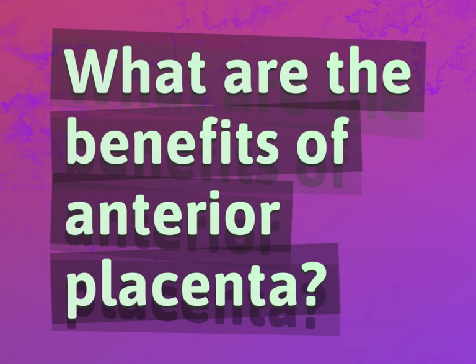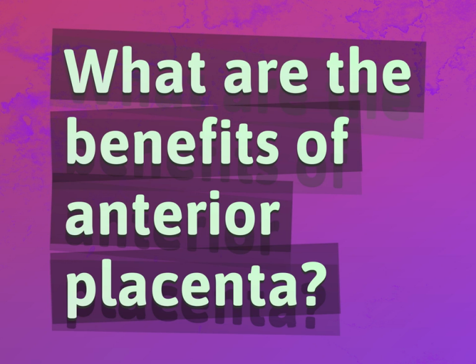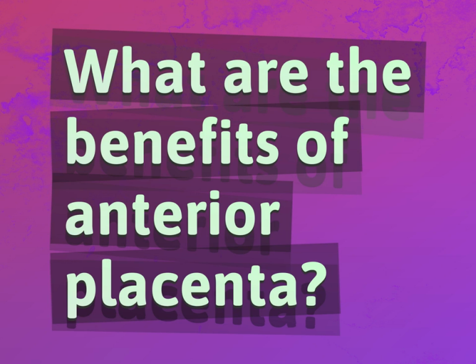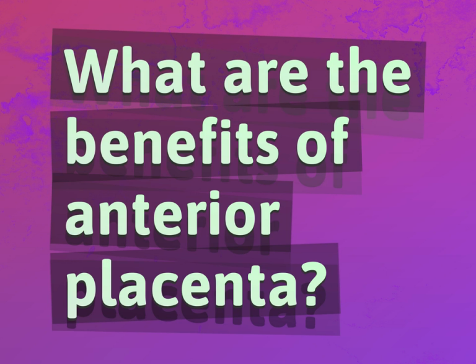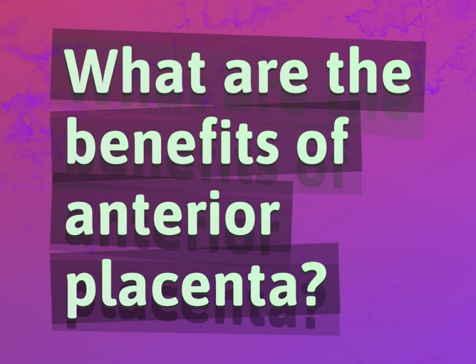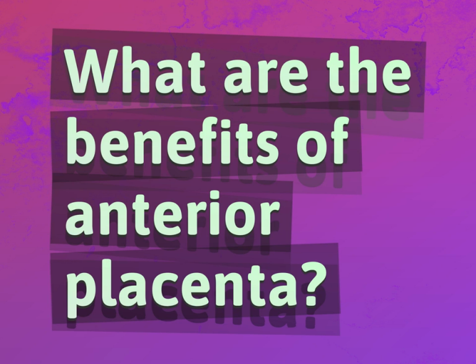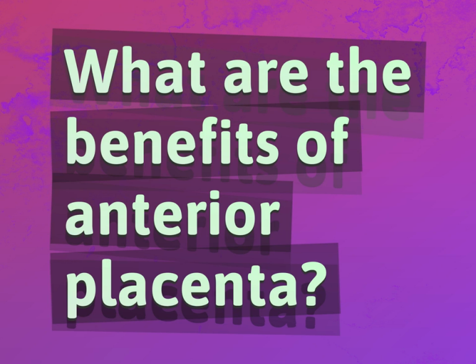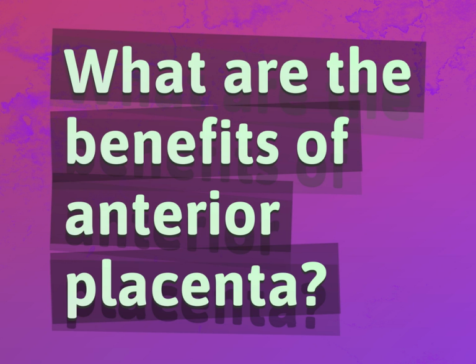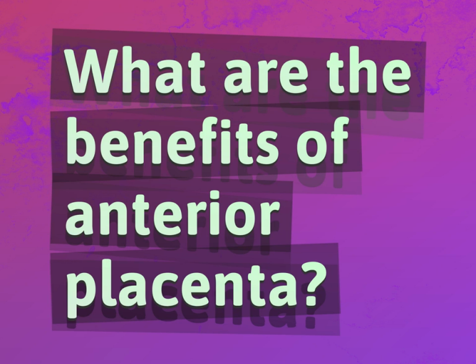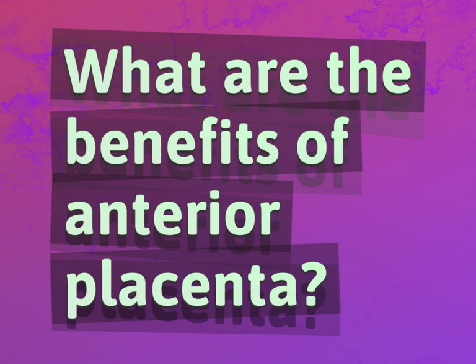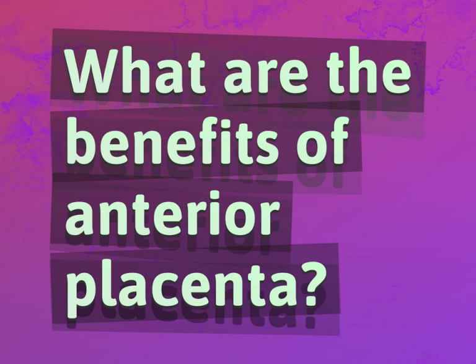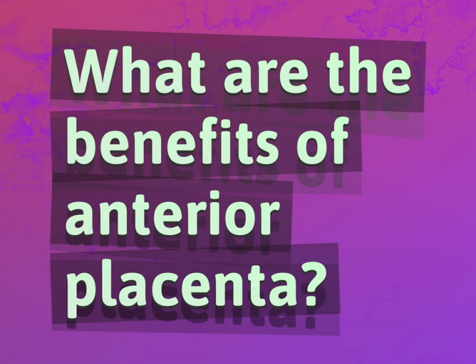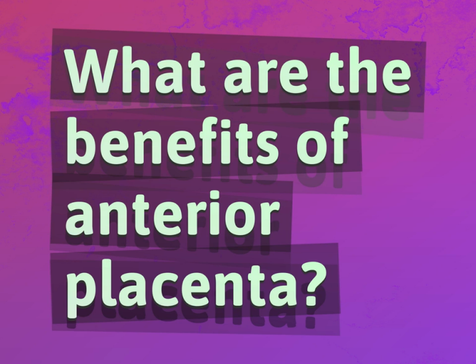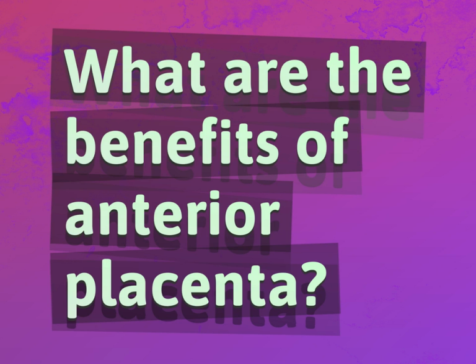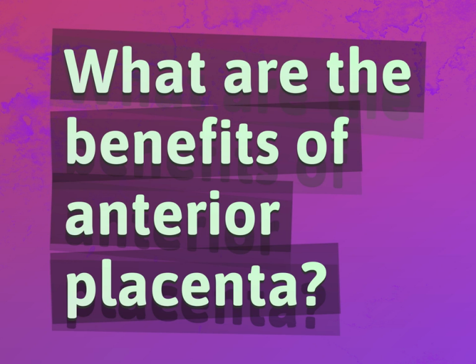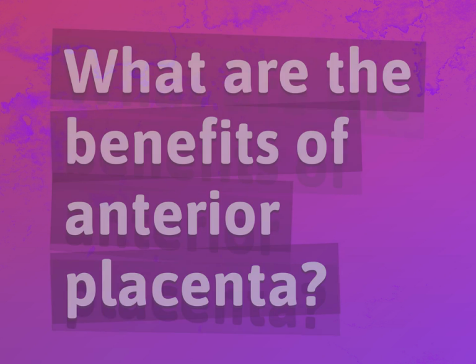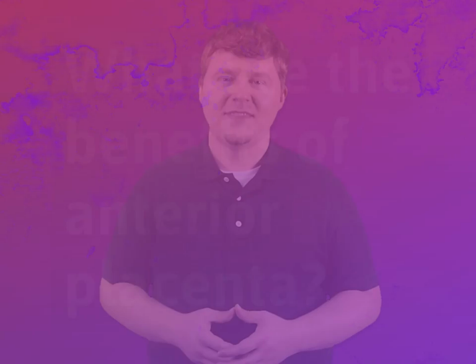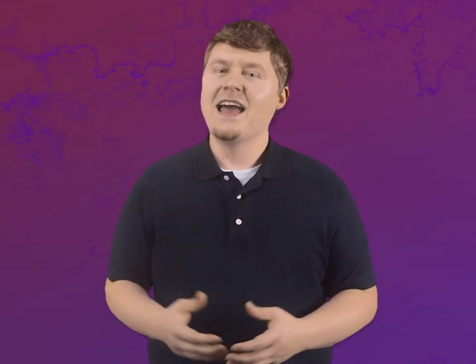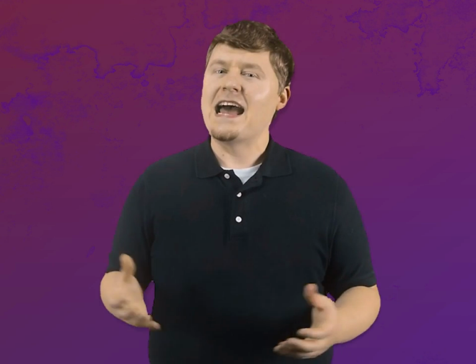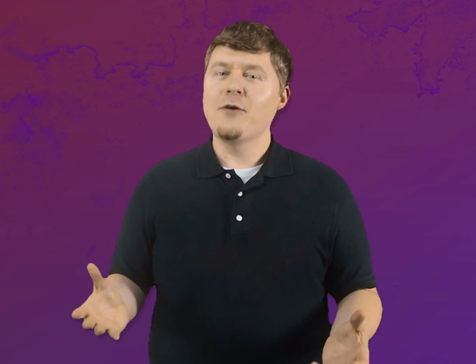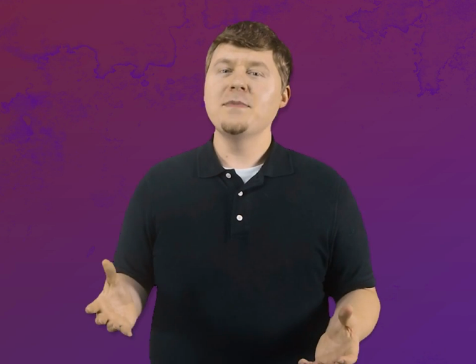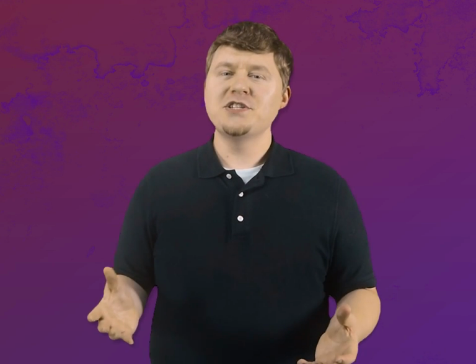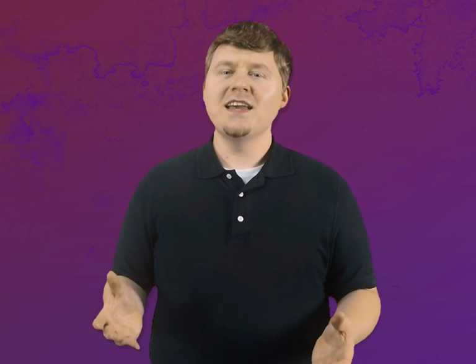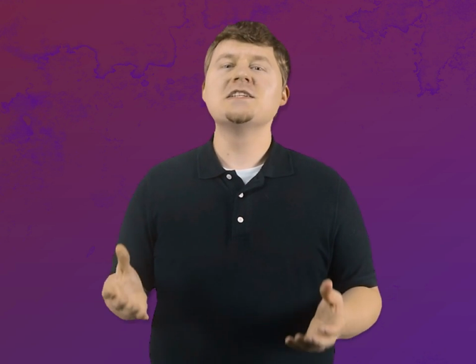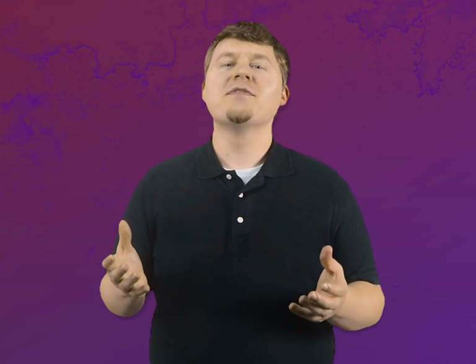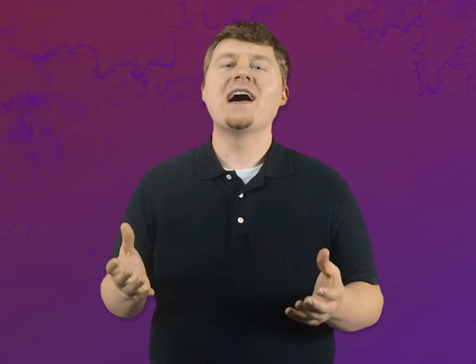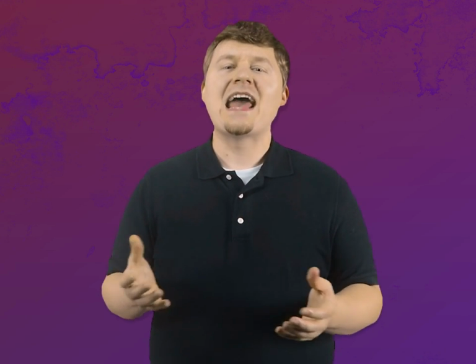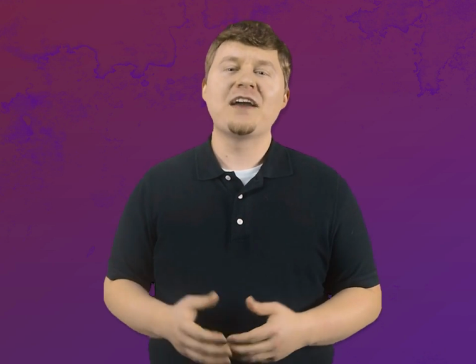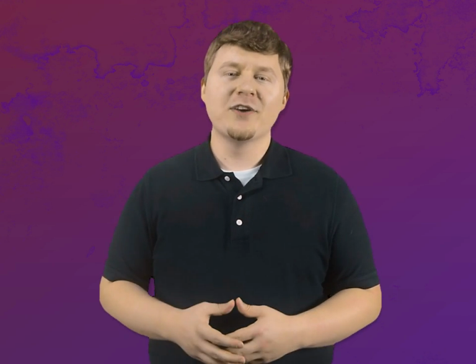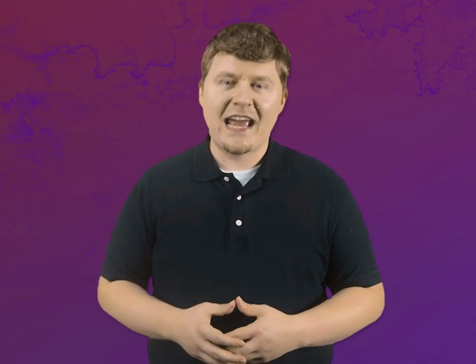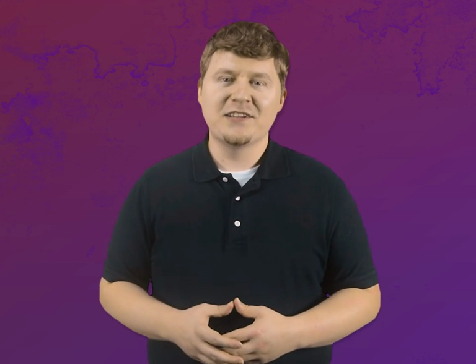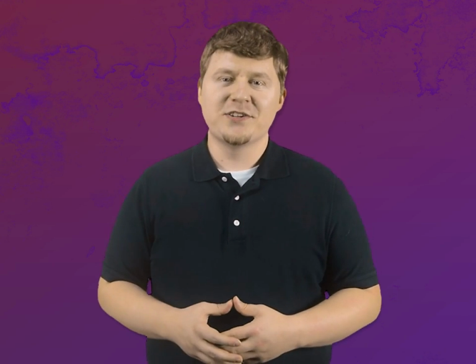What are the benefits of anterior placenta? Our mission is to provide accurate answers.